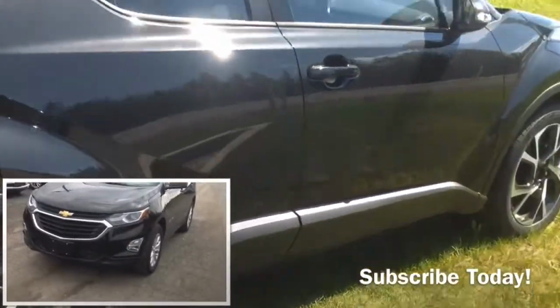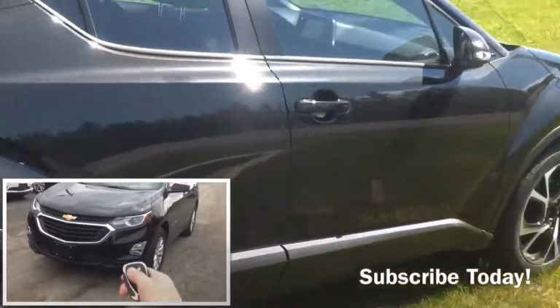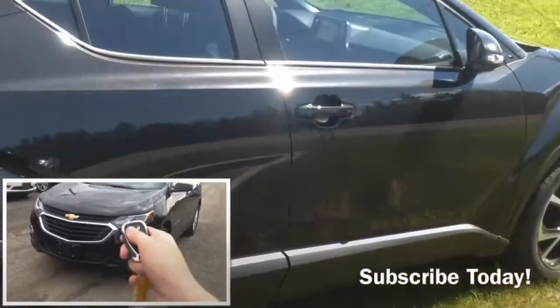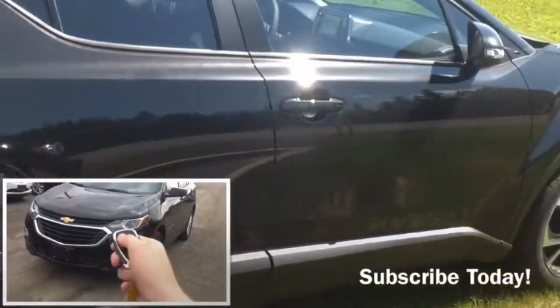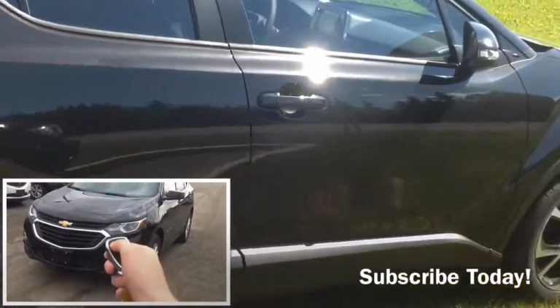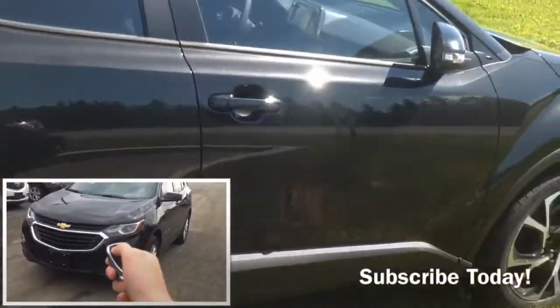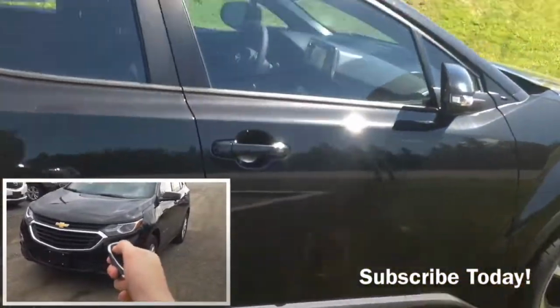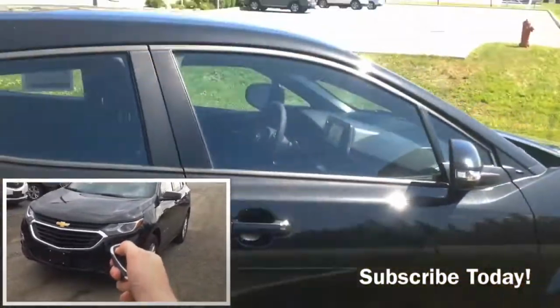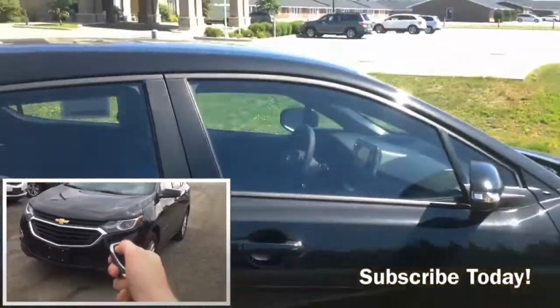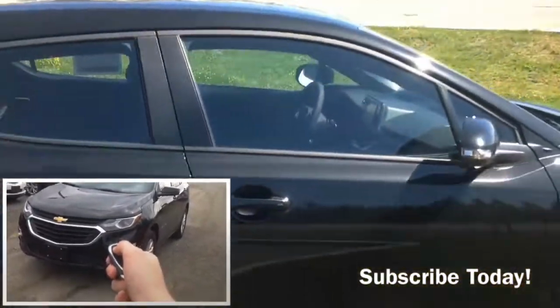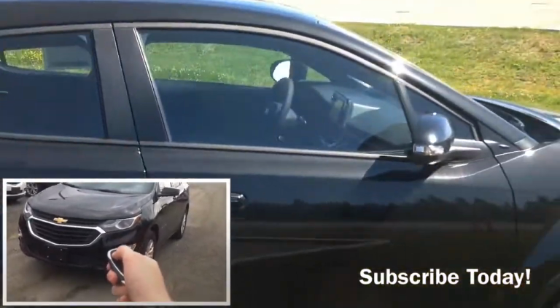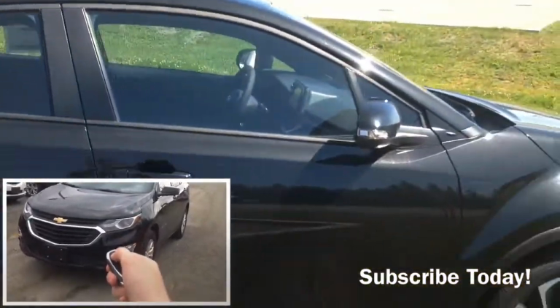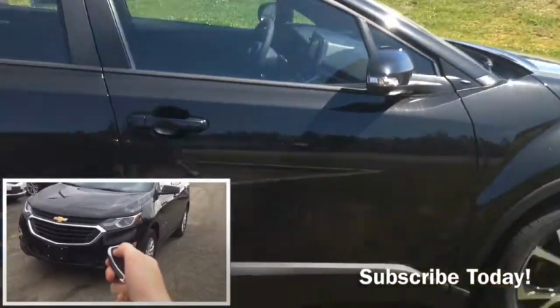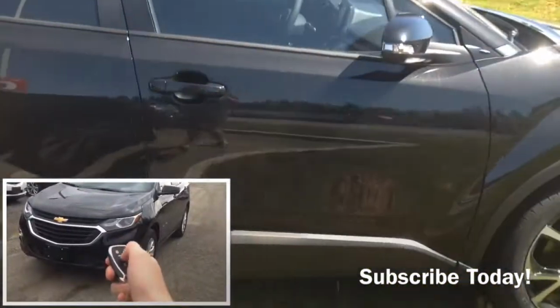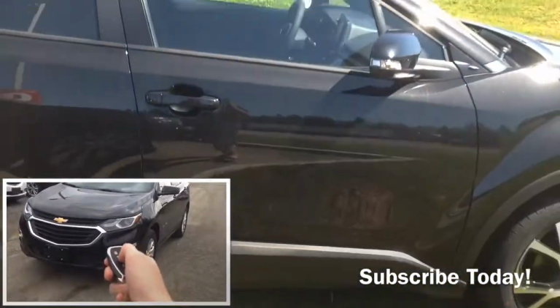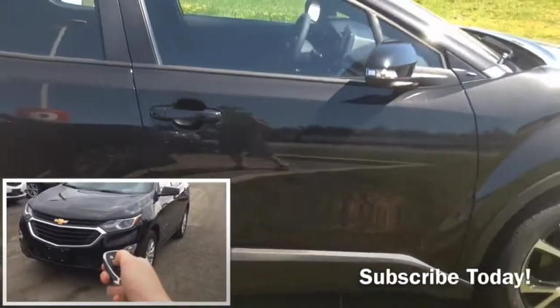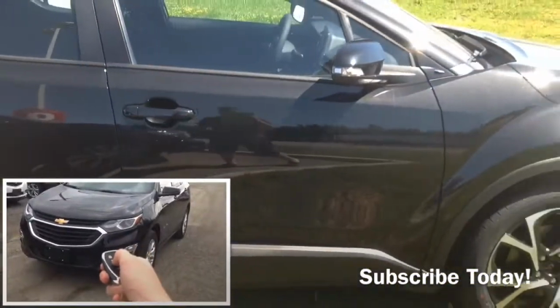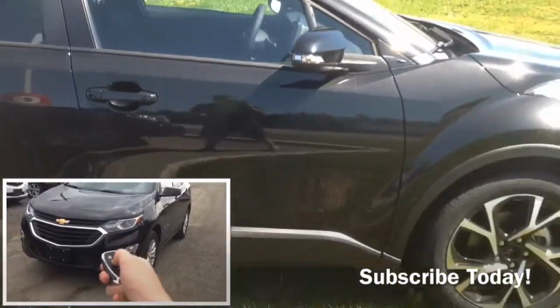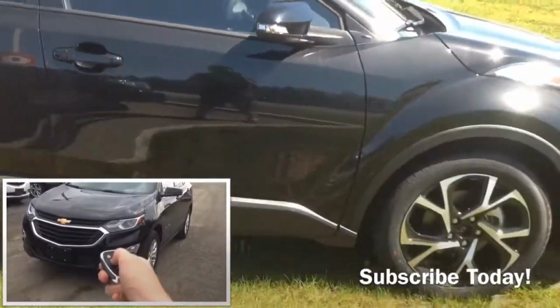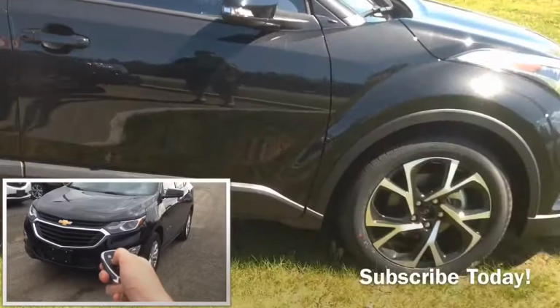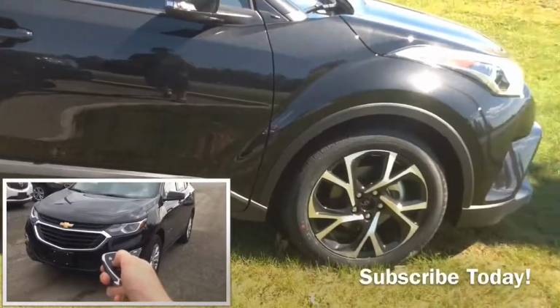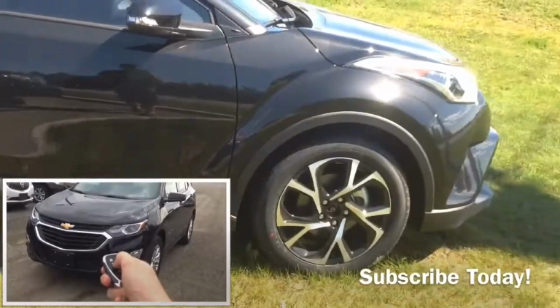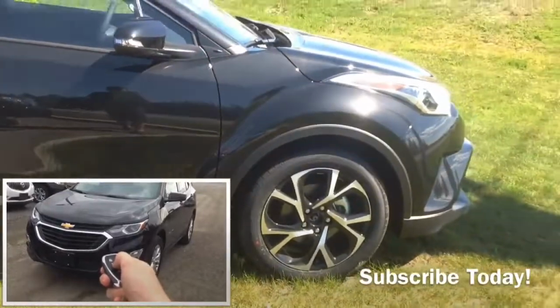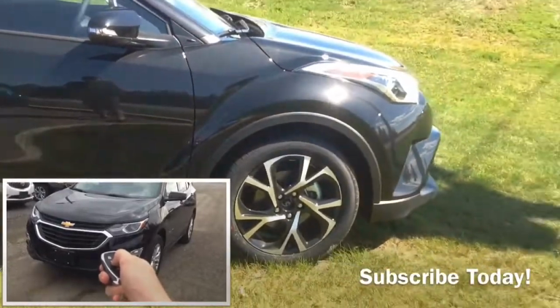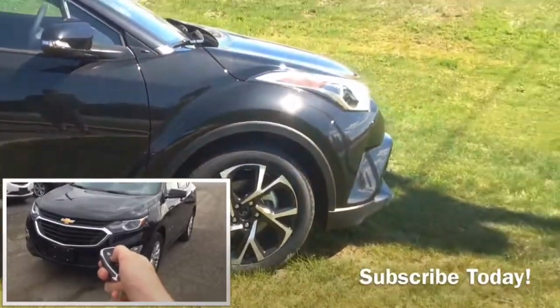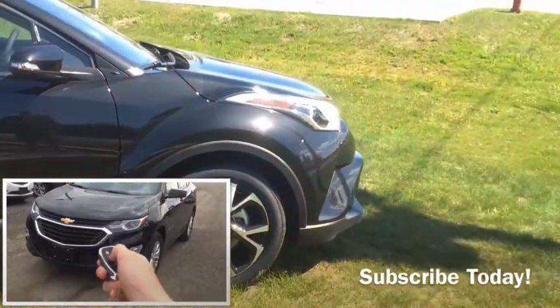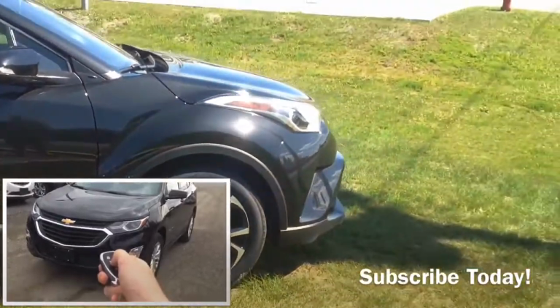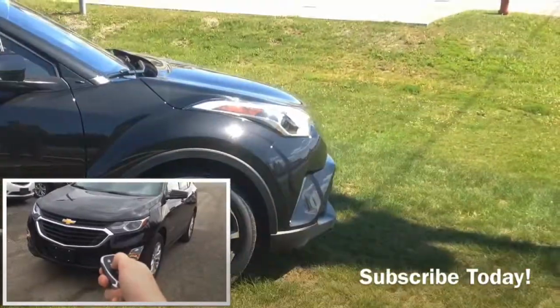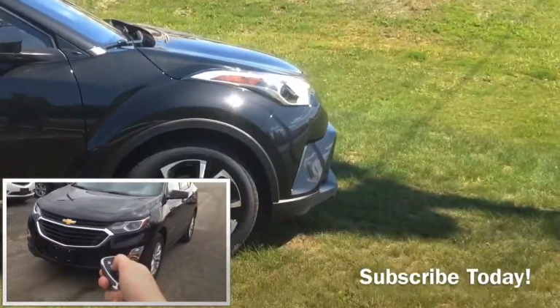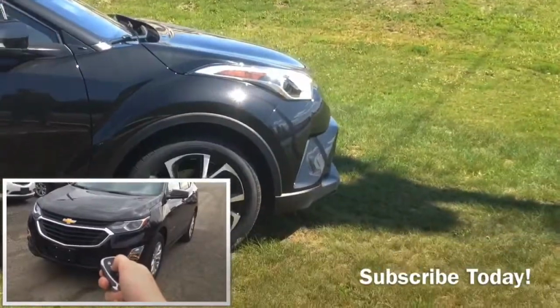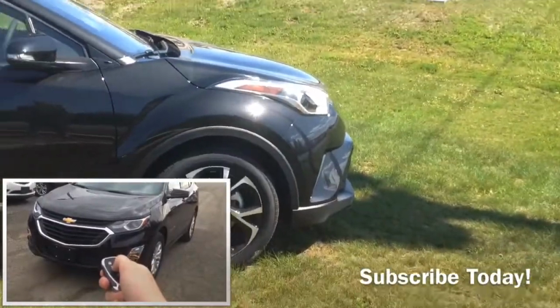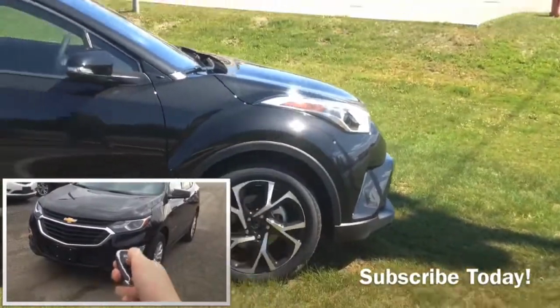This all-new 2018 Toyota CHR was one of the newest vehicles we ever got out here on the lot.